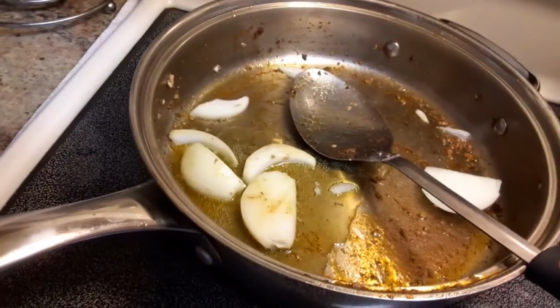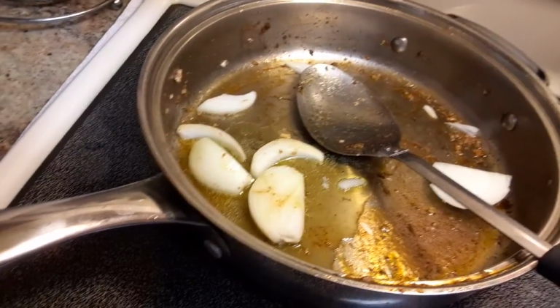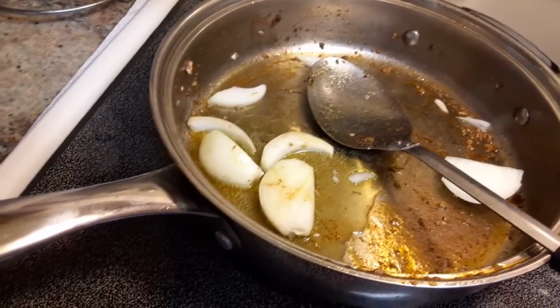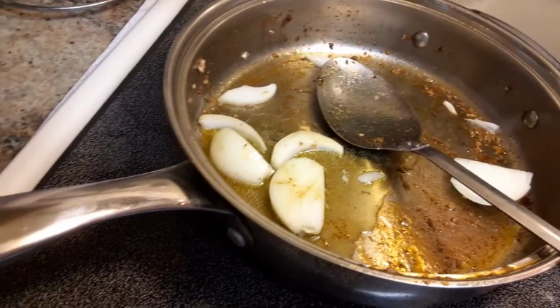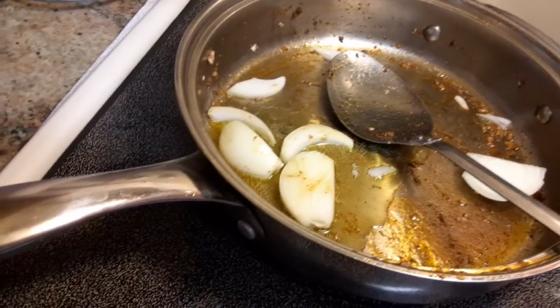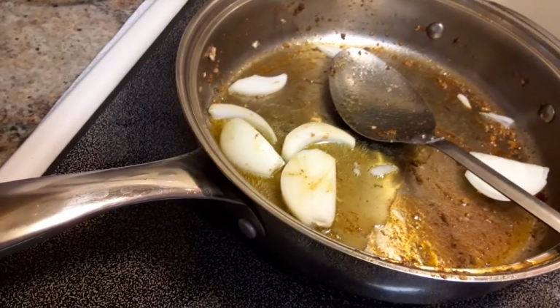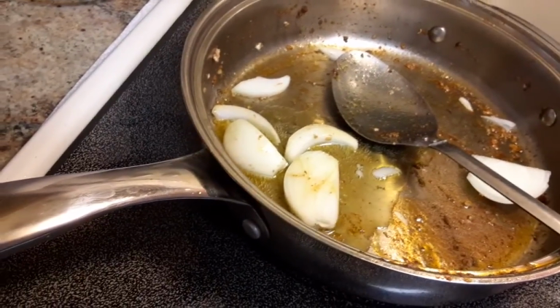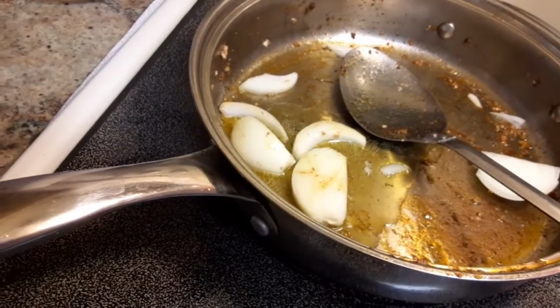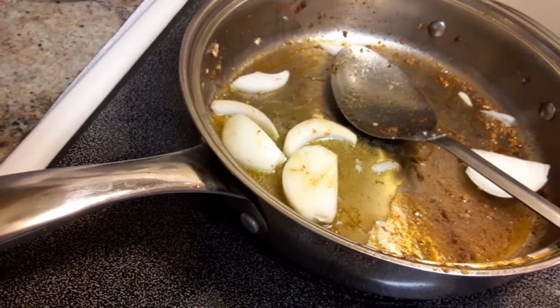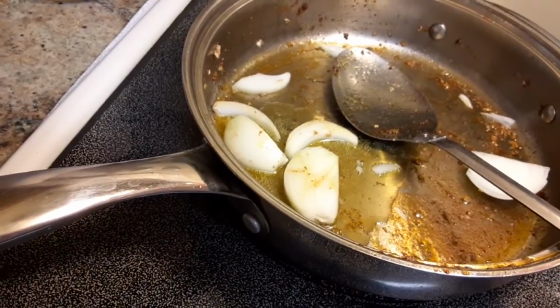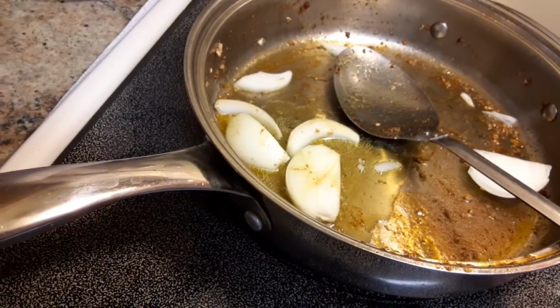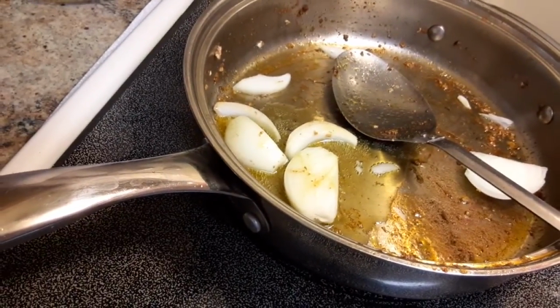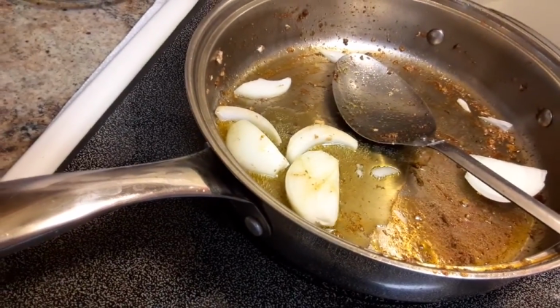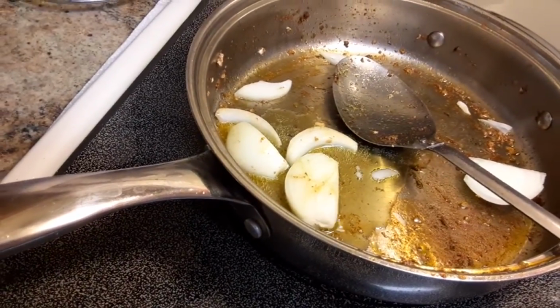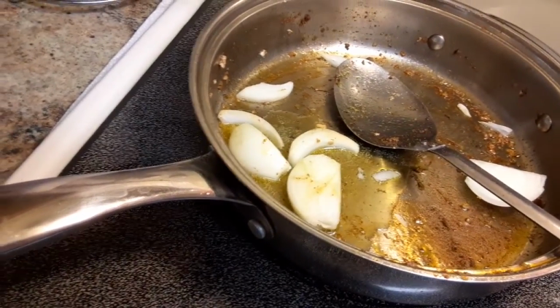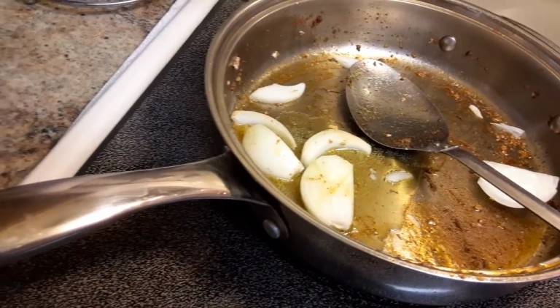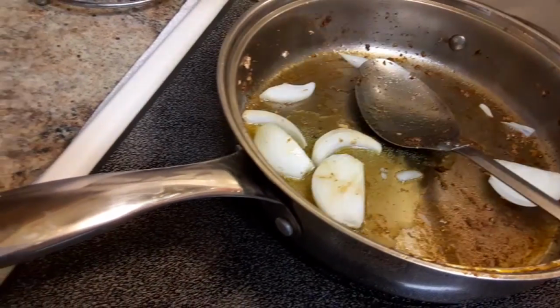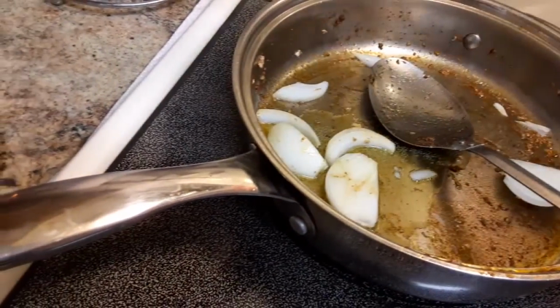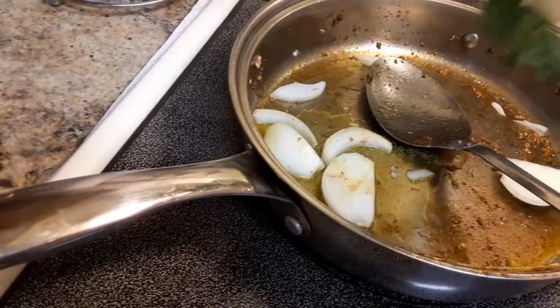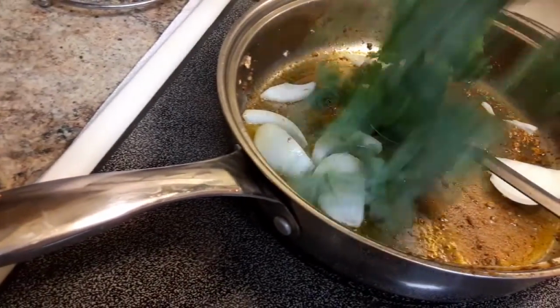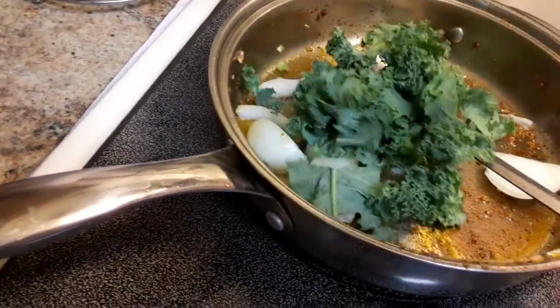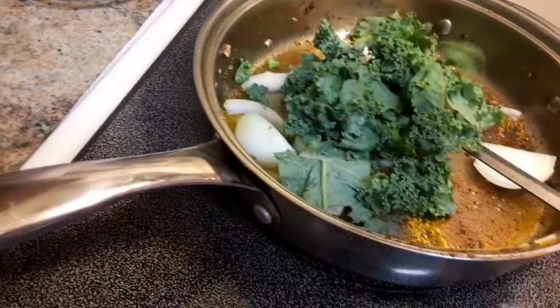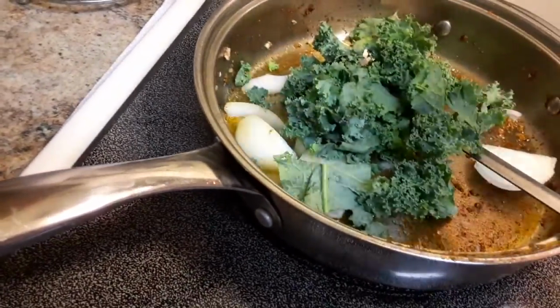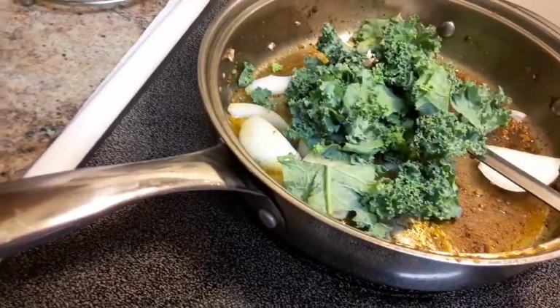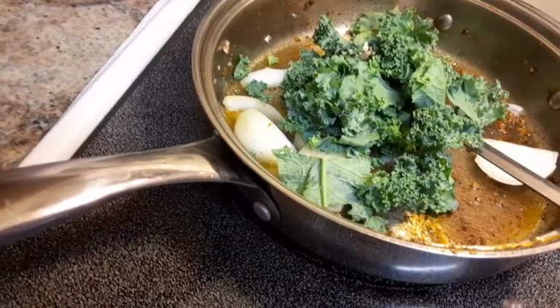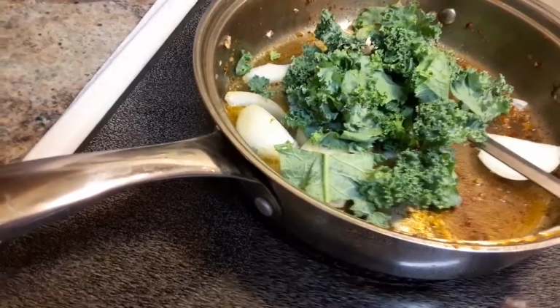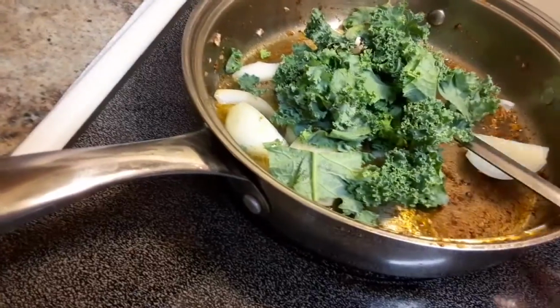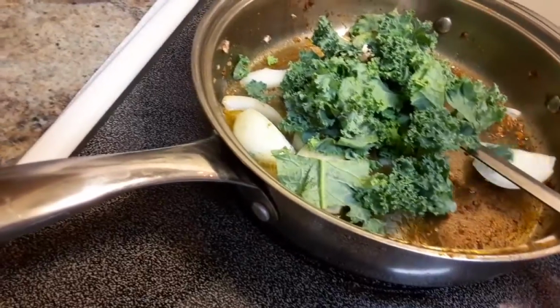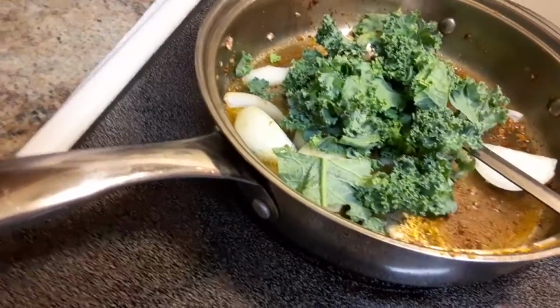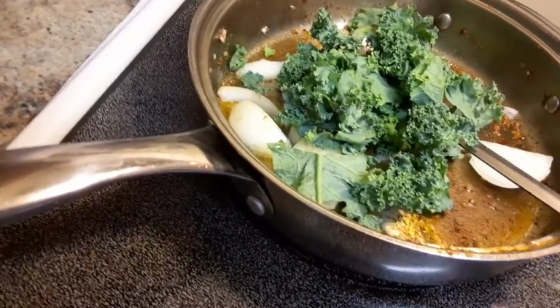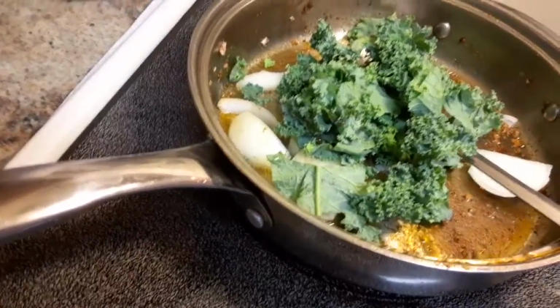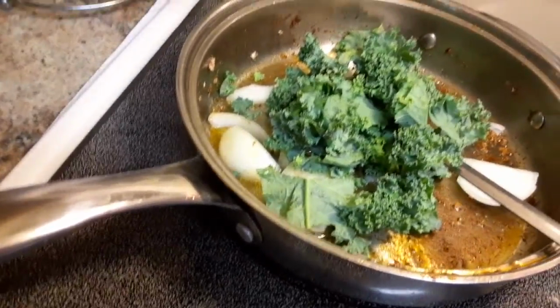I'm gonna just fry the kale now, with onions and olive oil.